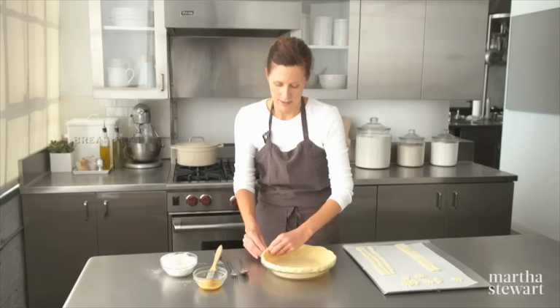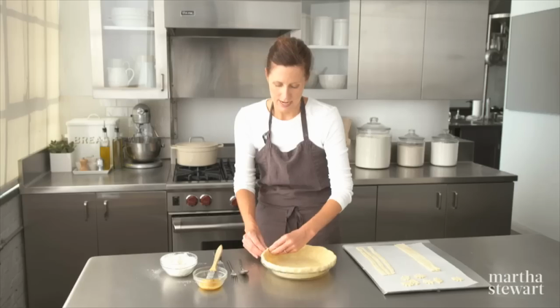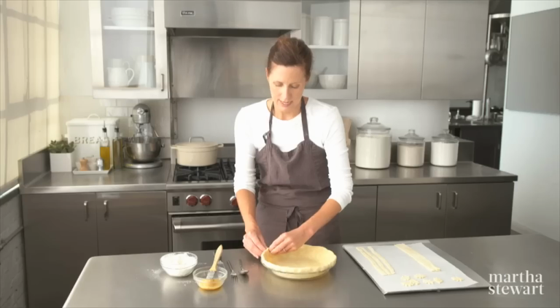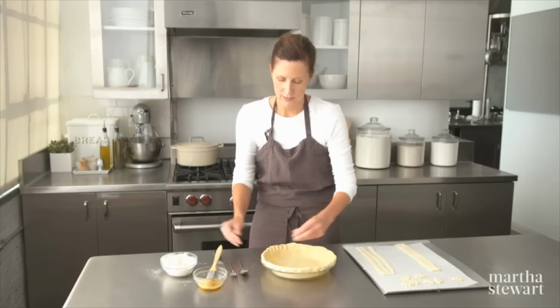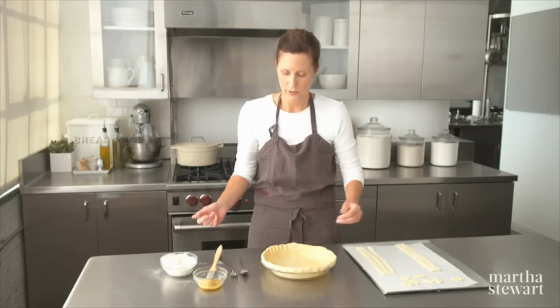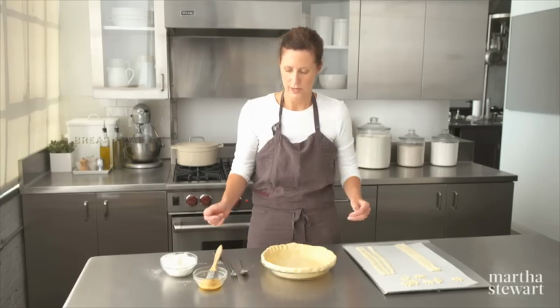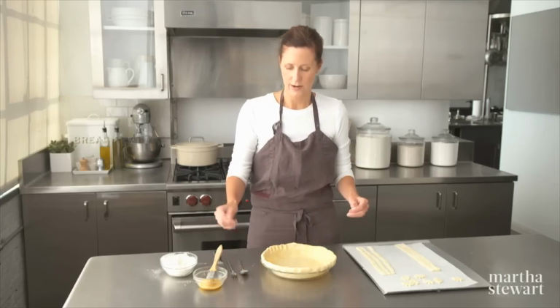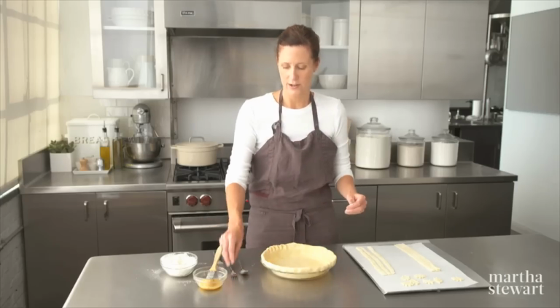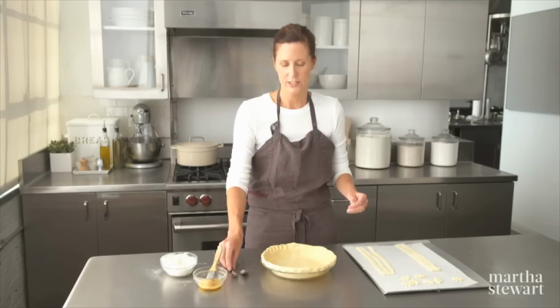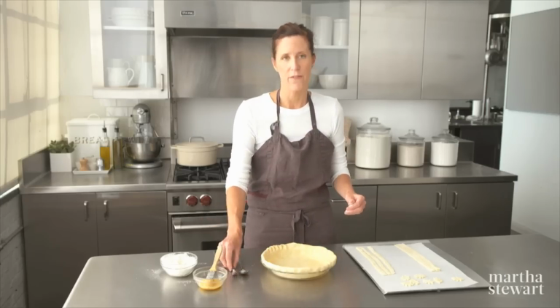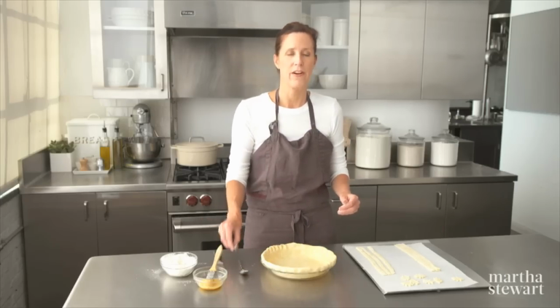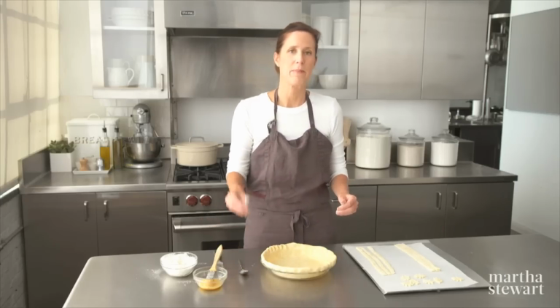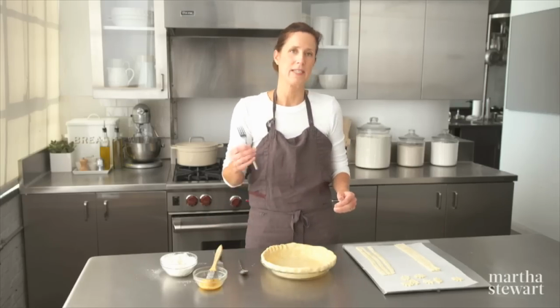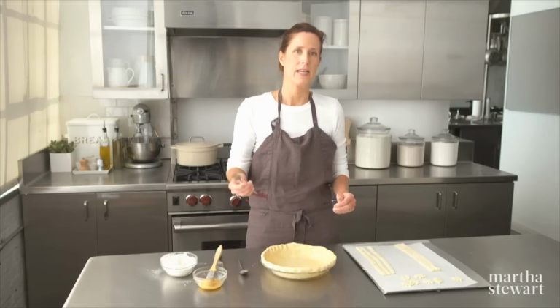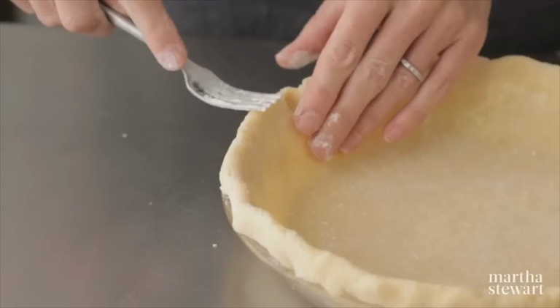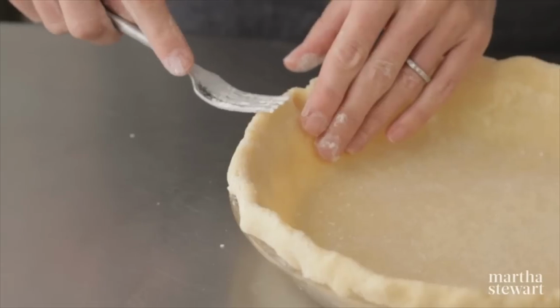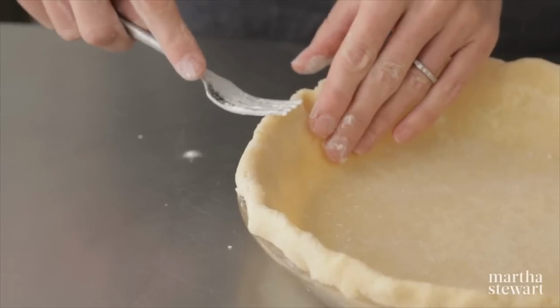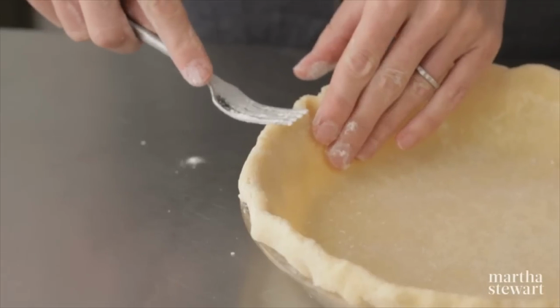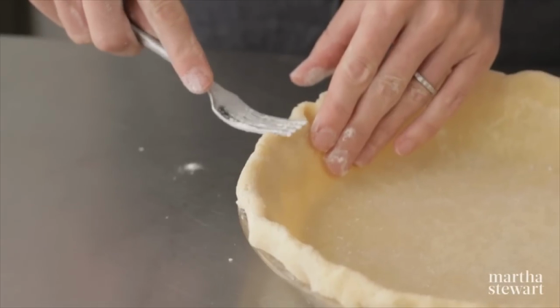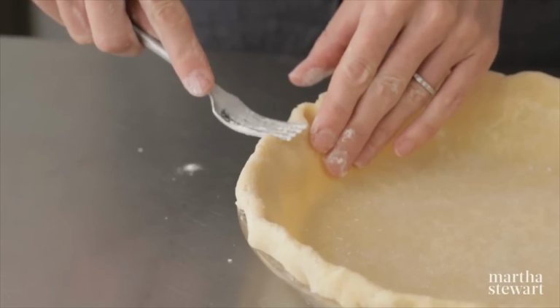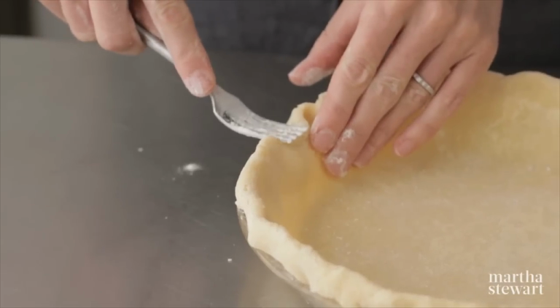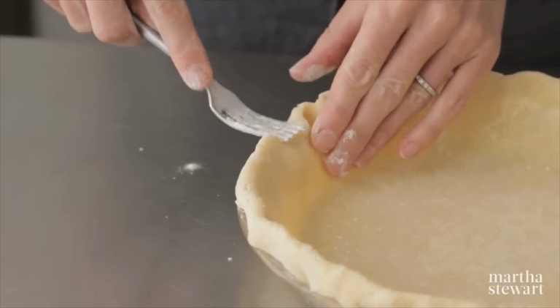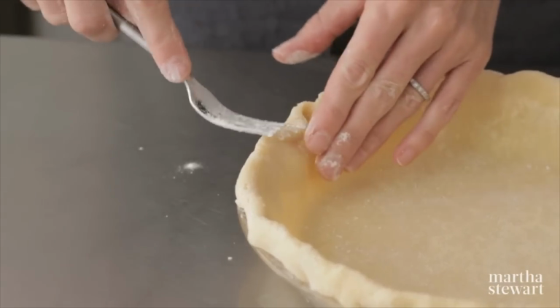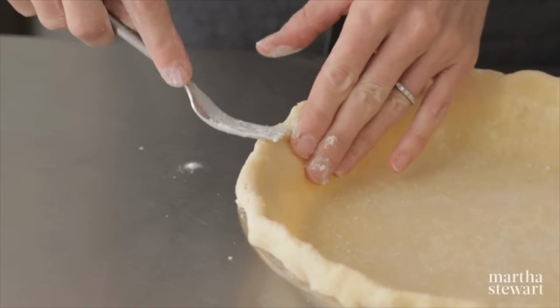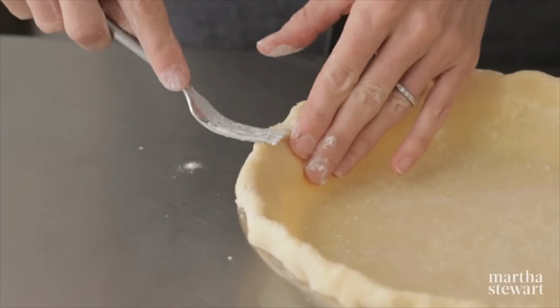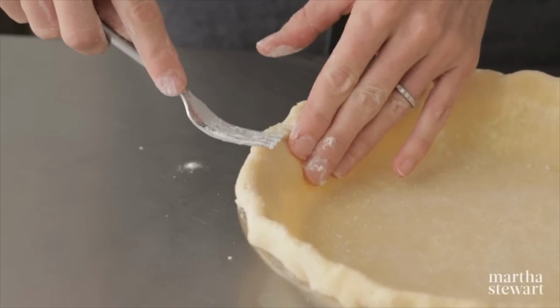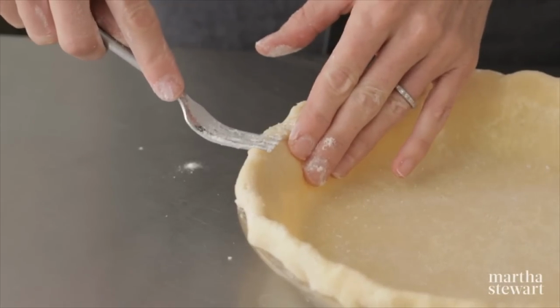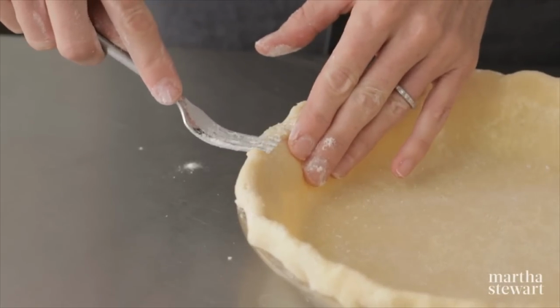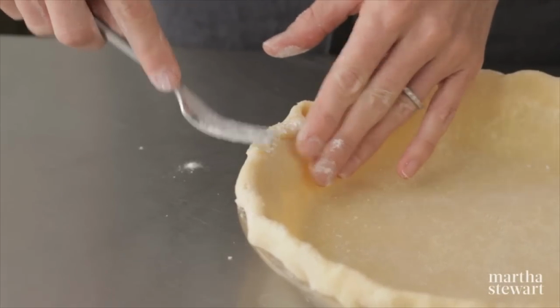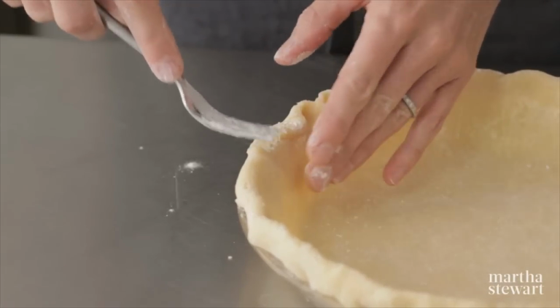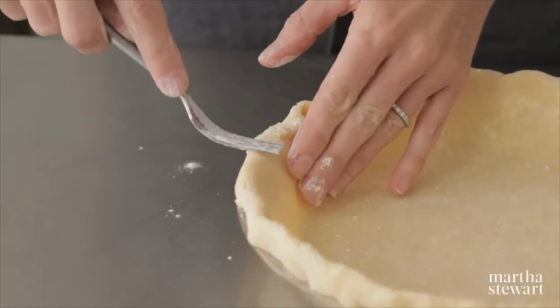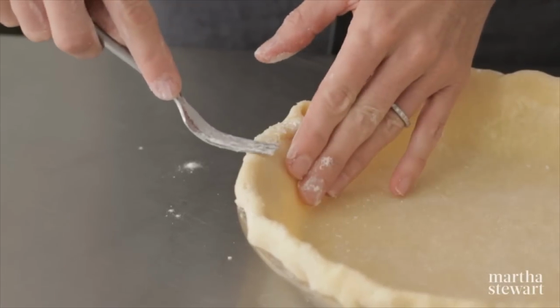The next one, also very basic, just flatten down the edge with the tines of the fork.